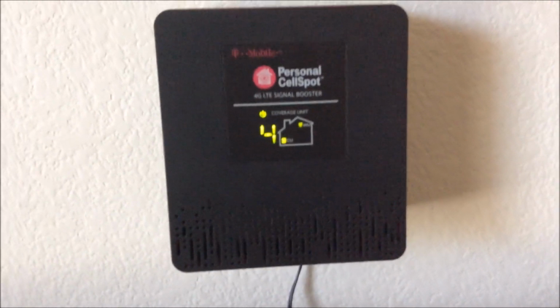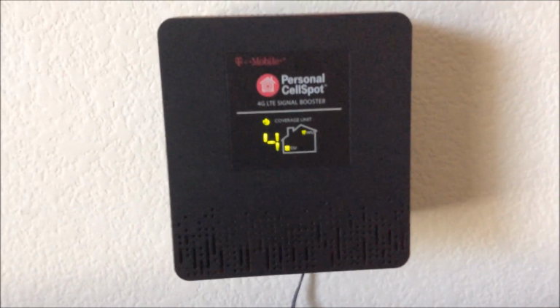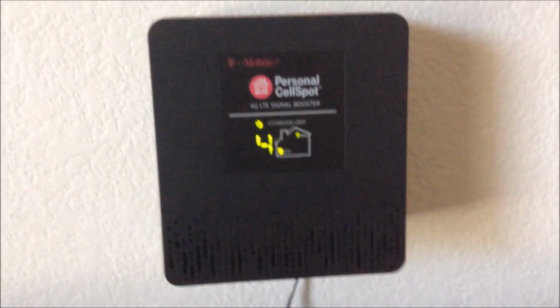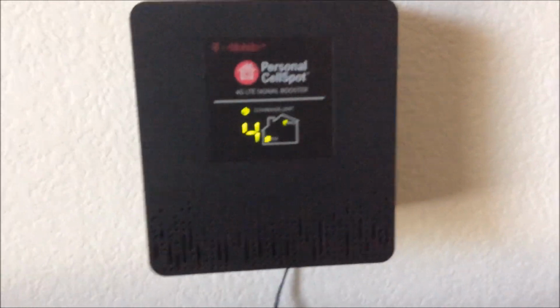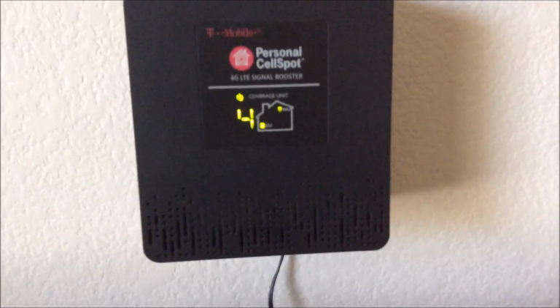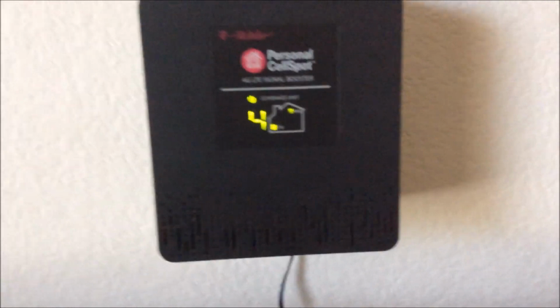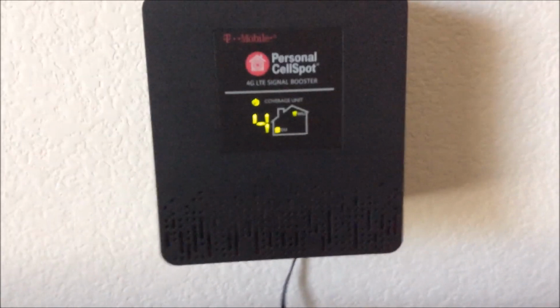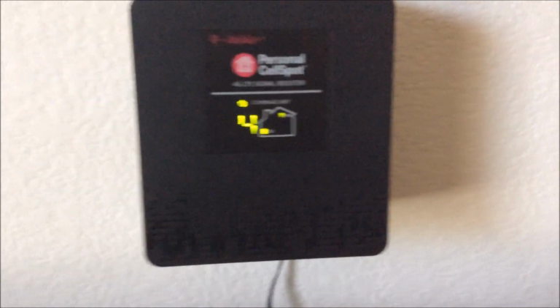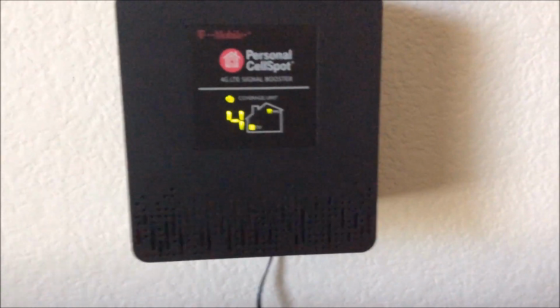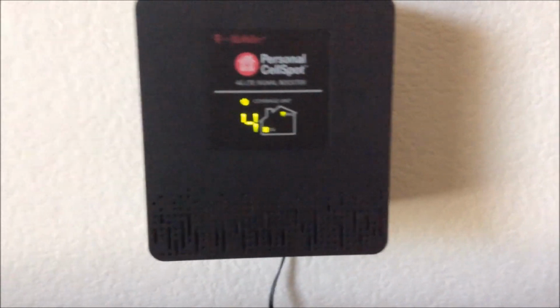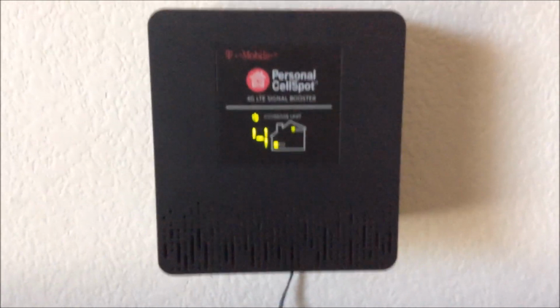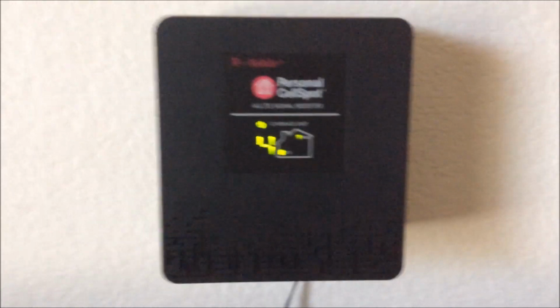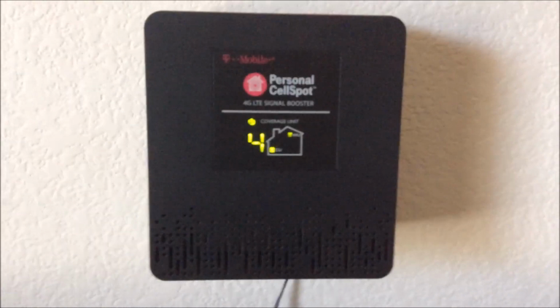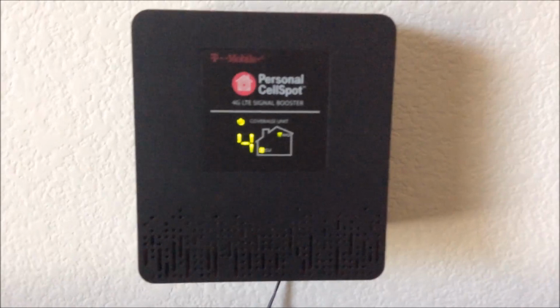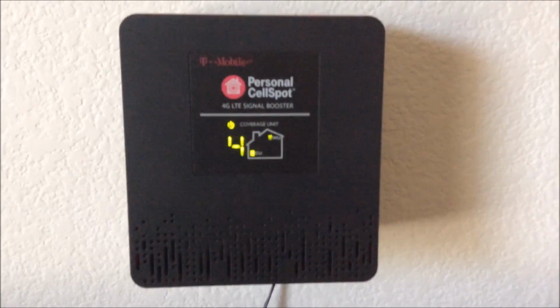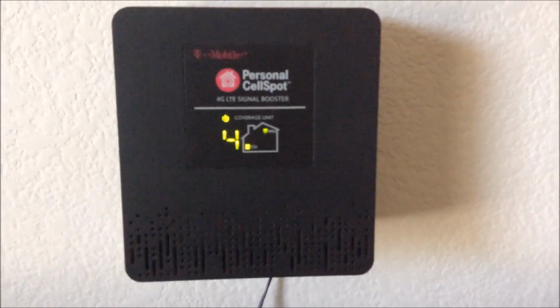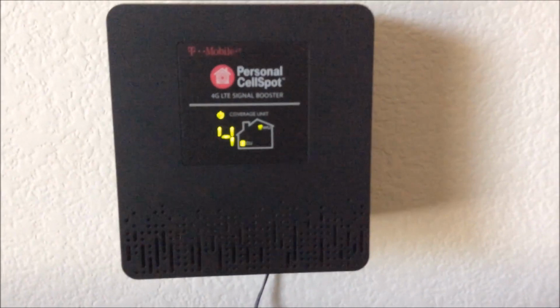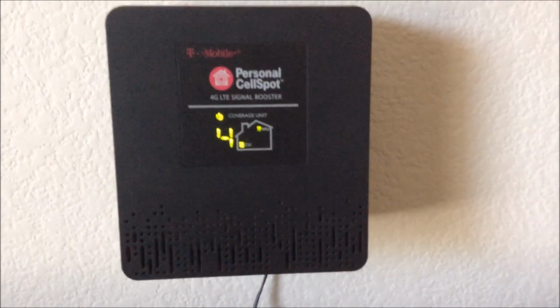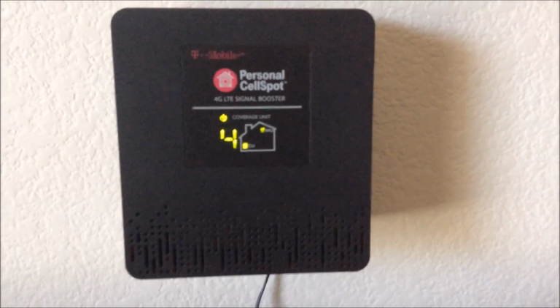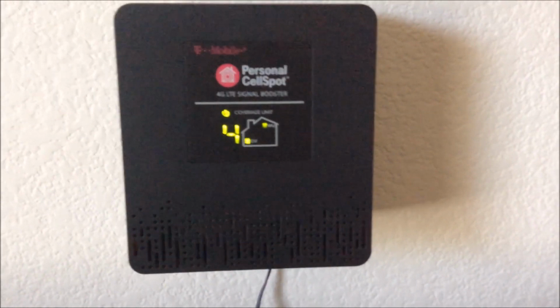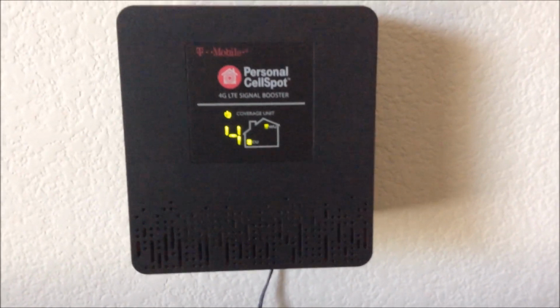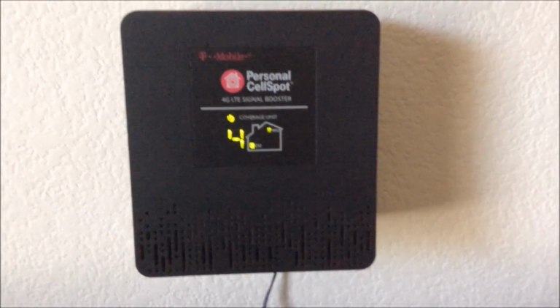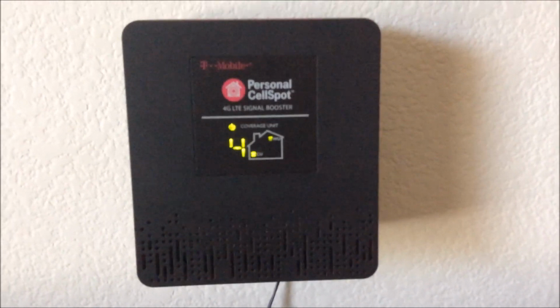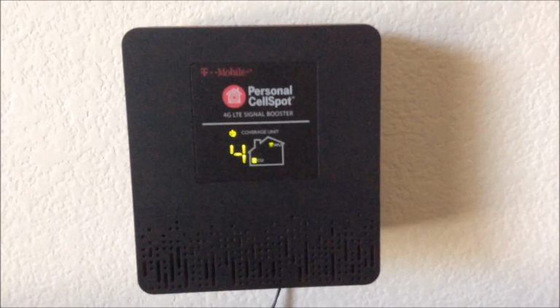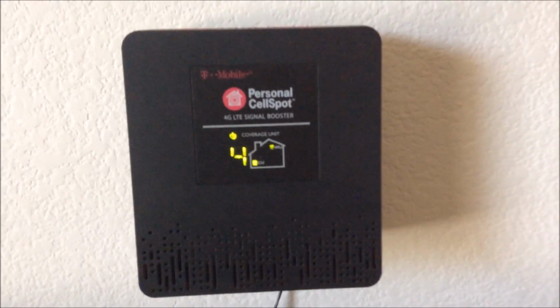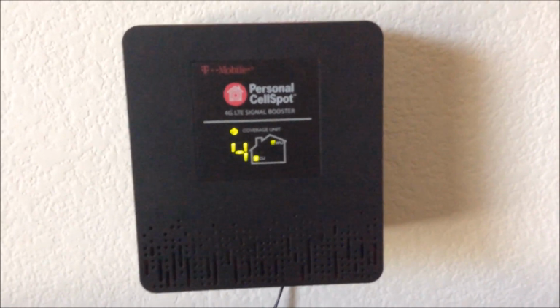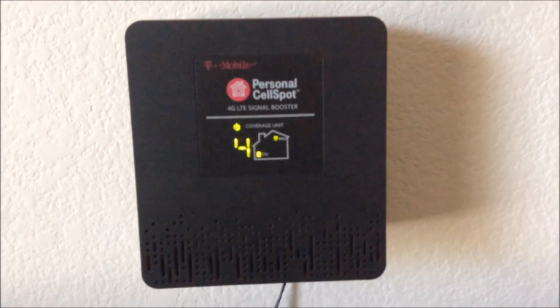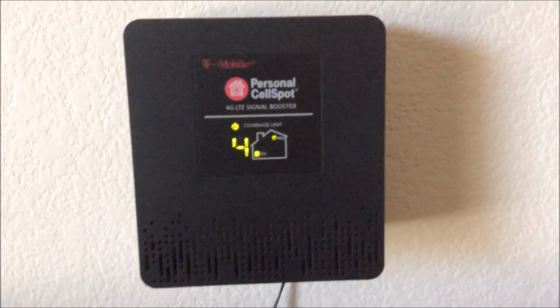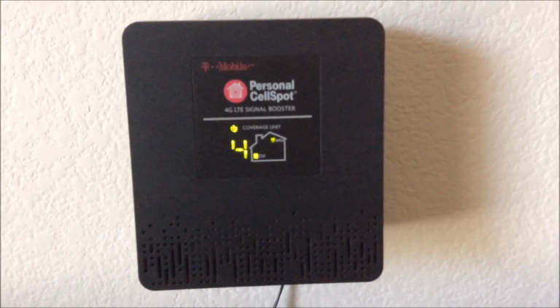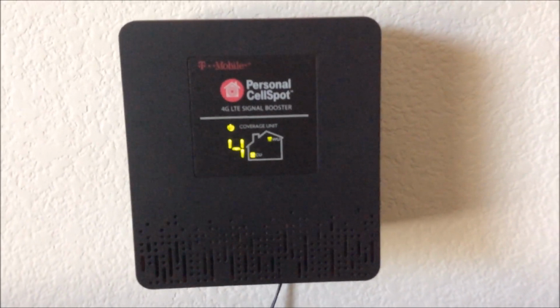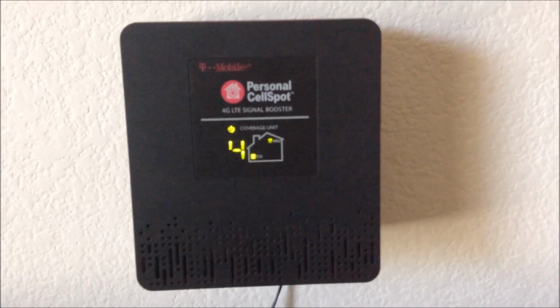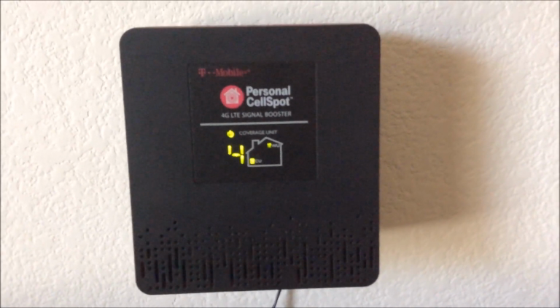Alright guys, that was my demo of the Personal Cell Spot. I will see you guys in the next one — take care.